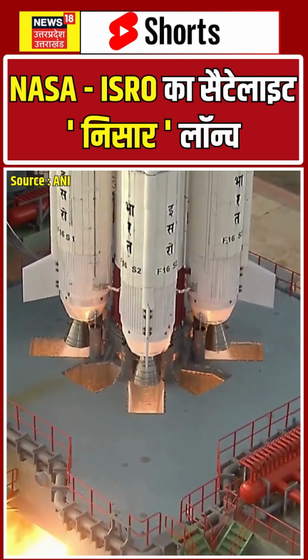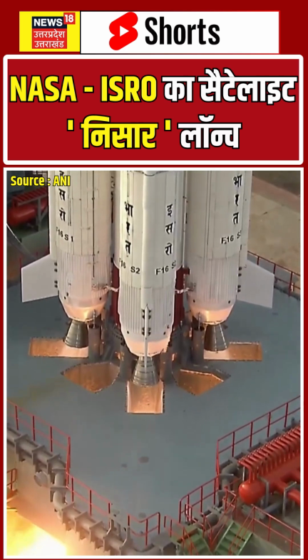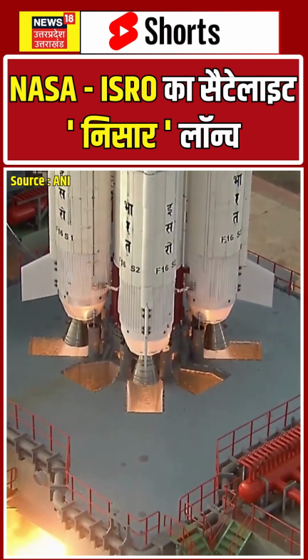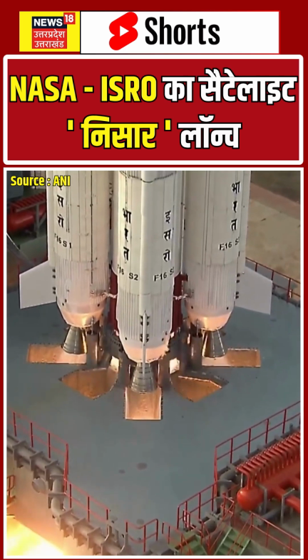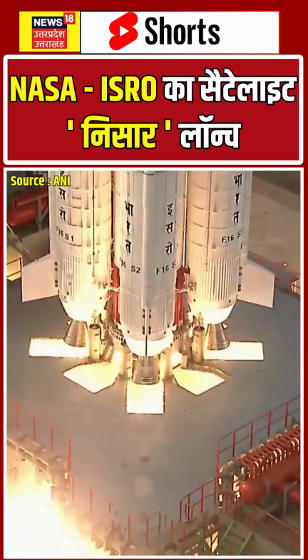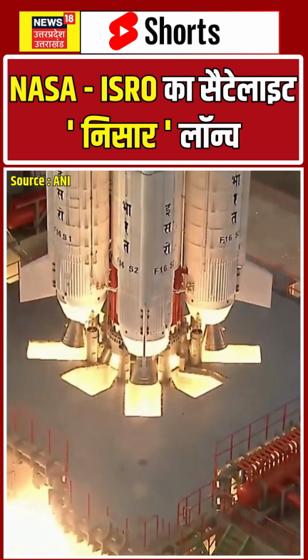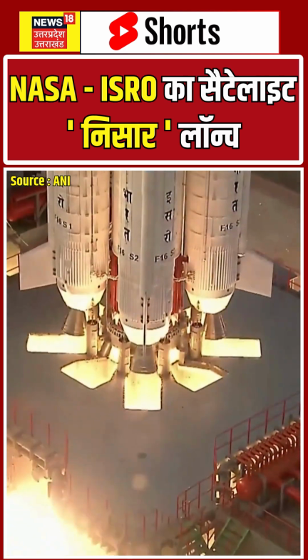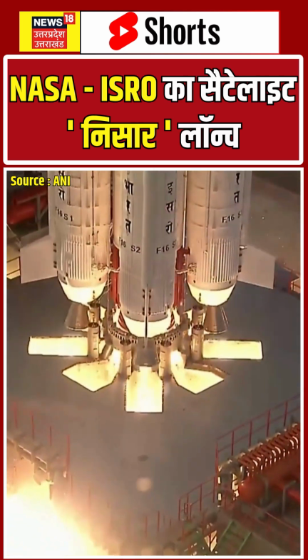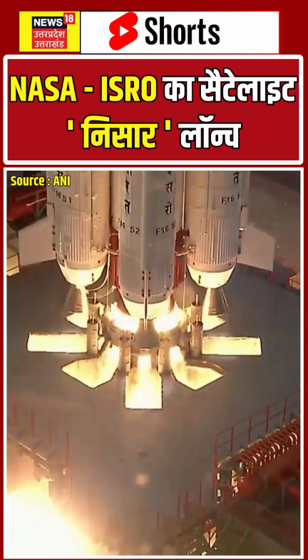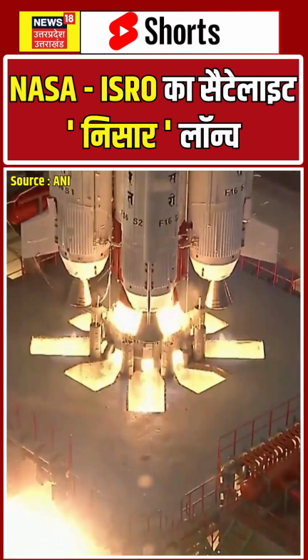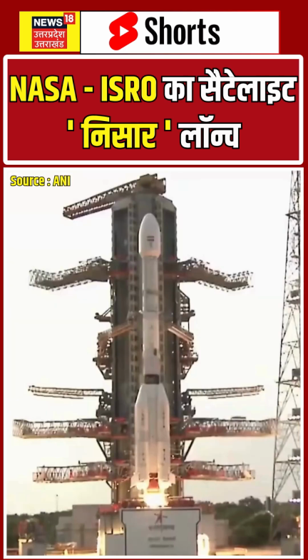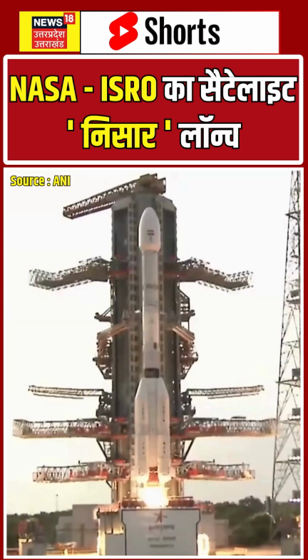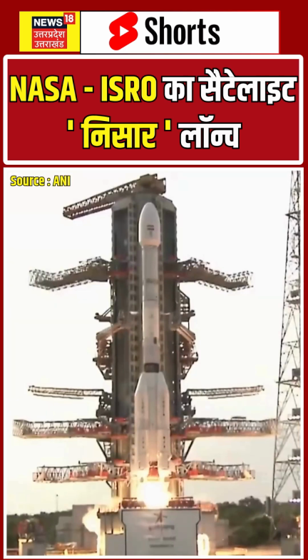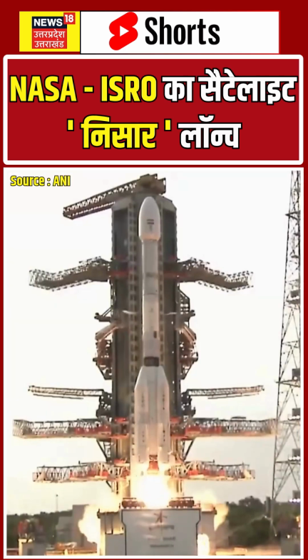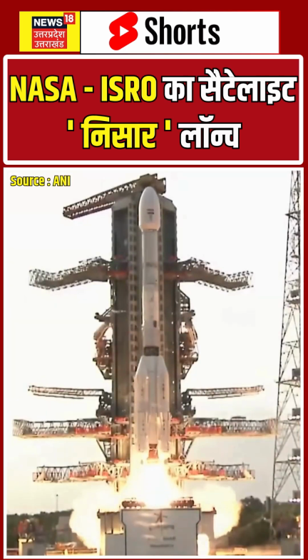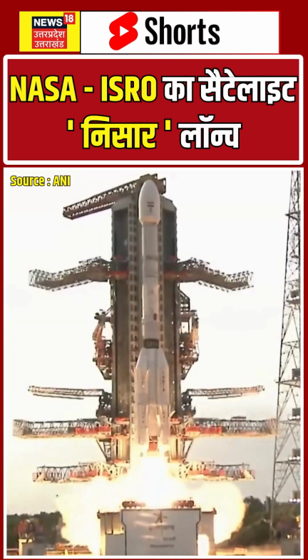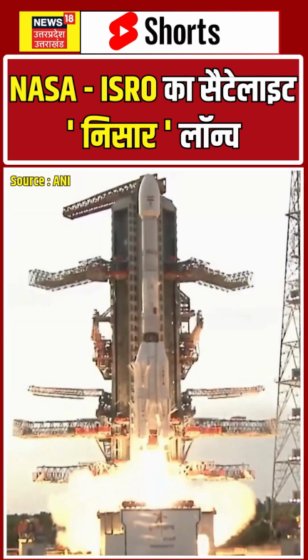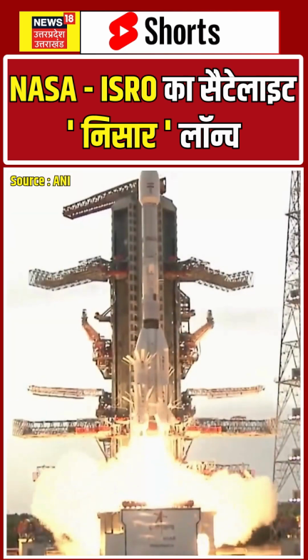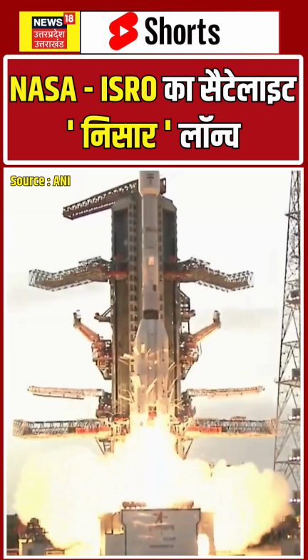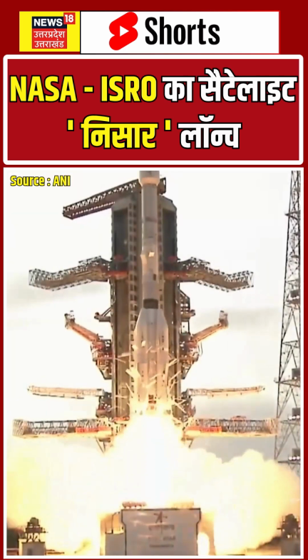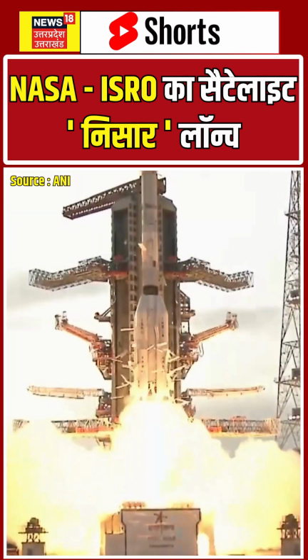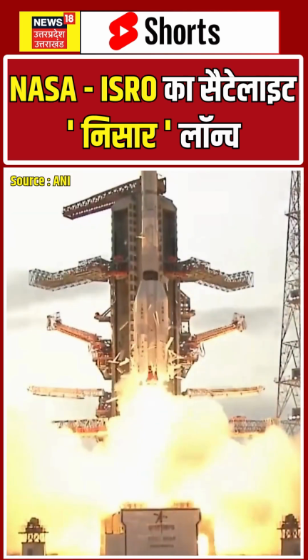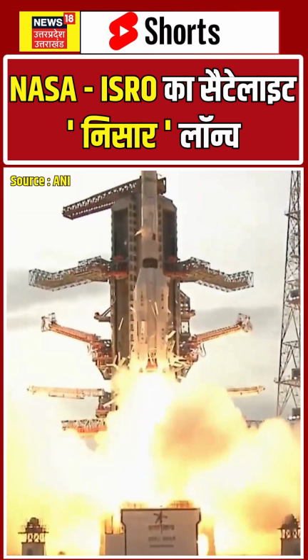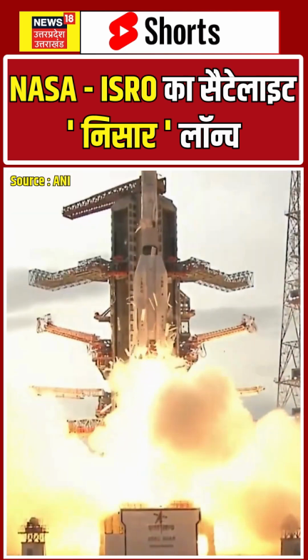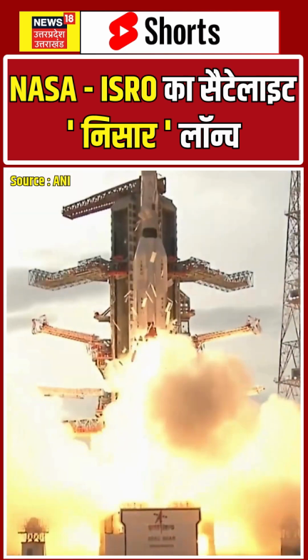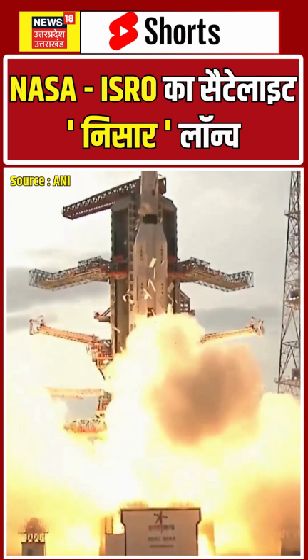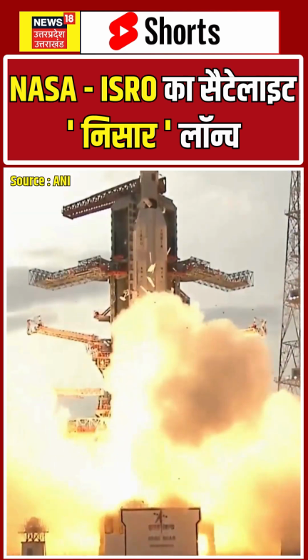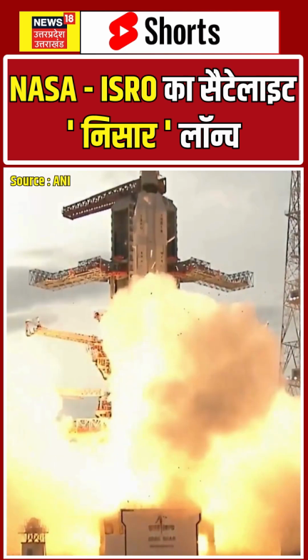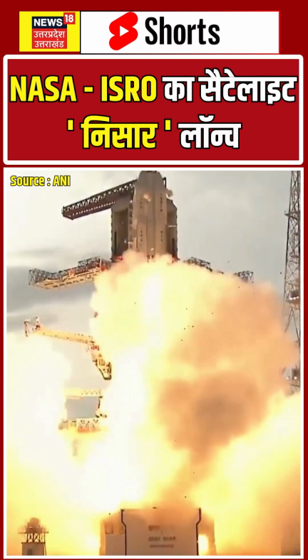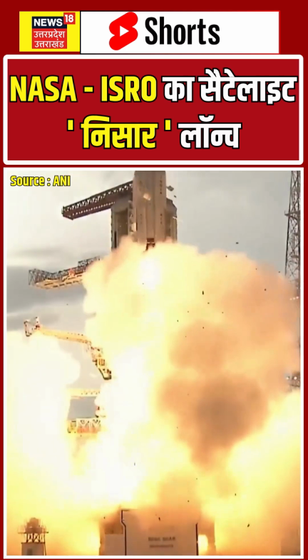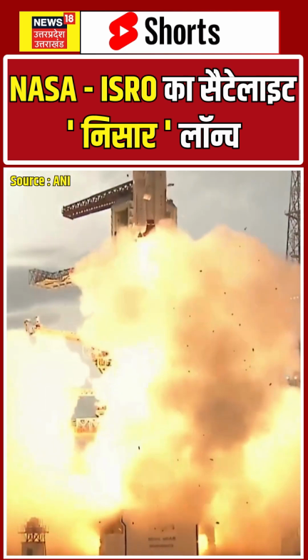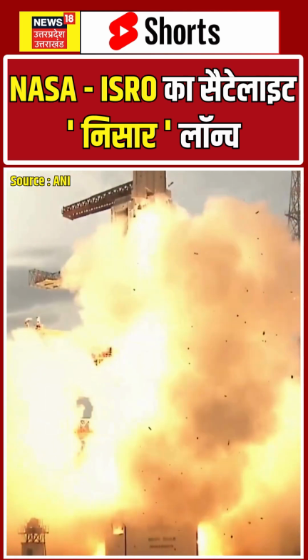All L-40 engines generating nominal thrust. S-139 motor excited.